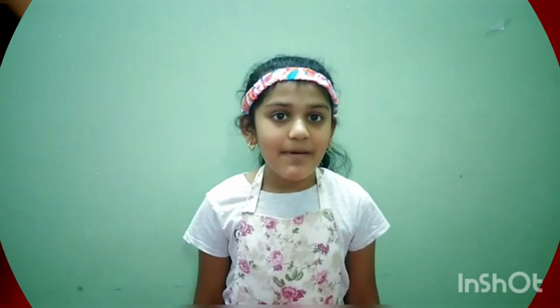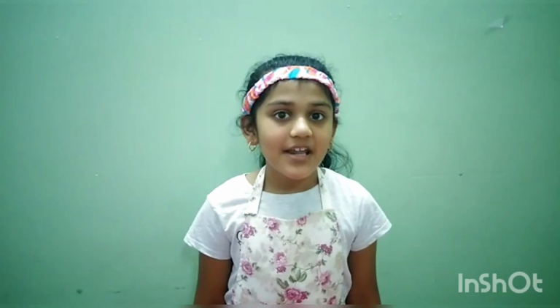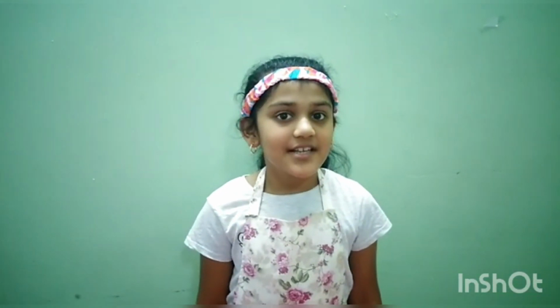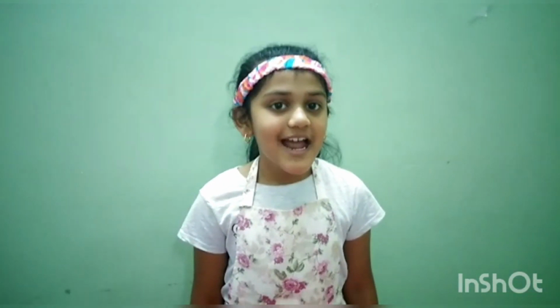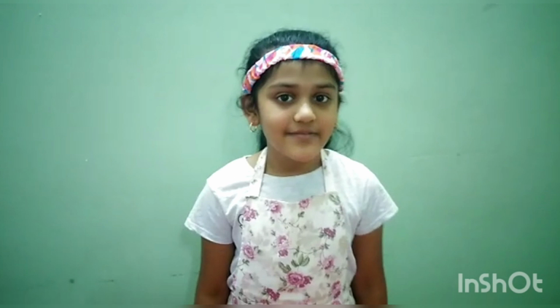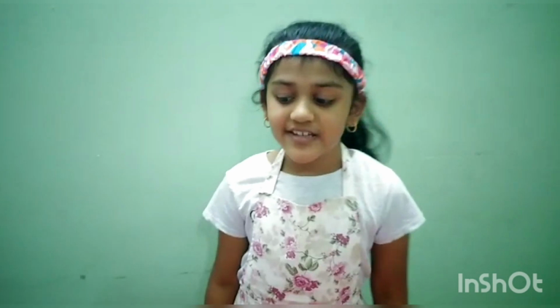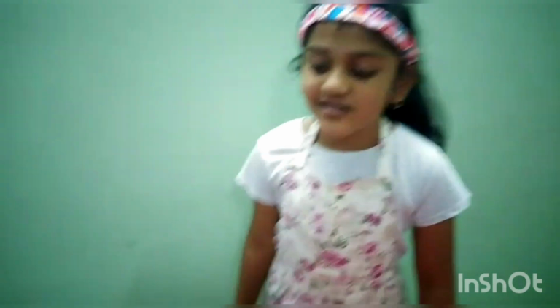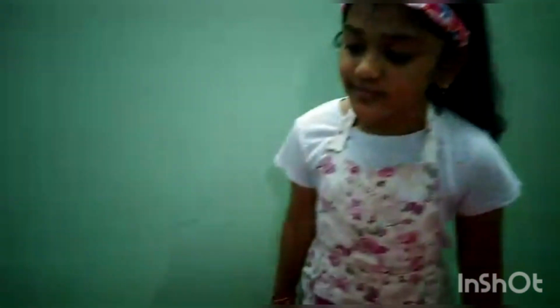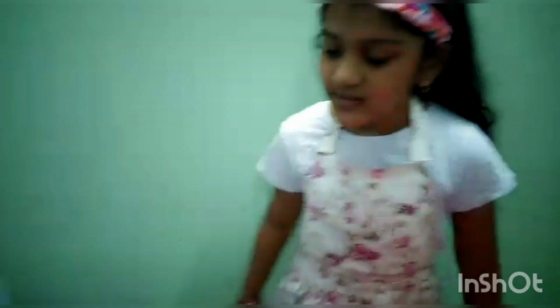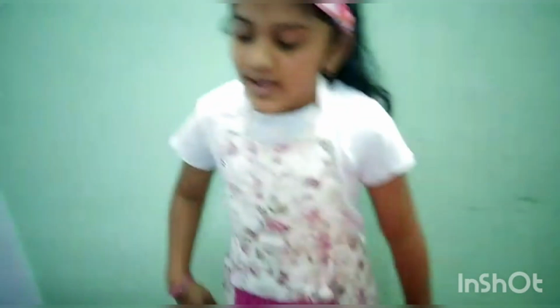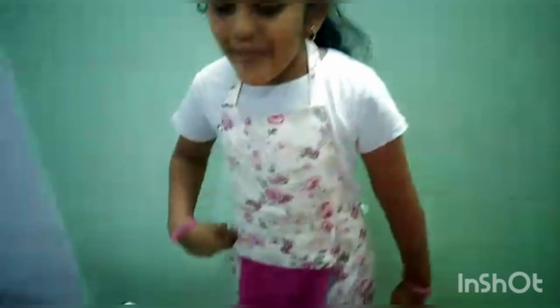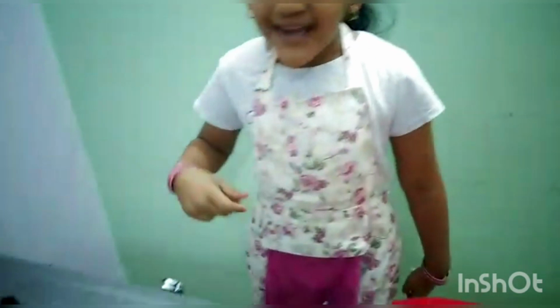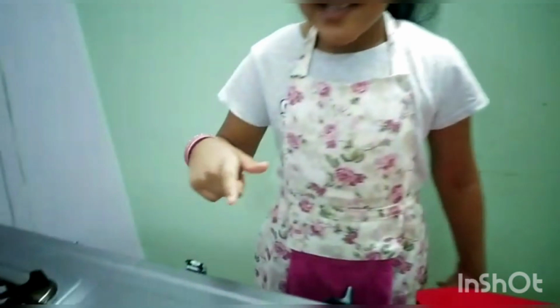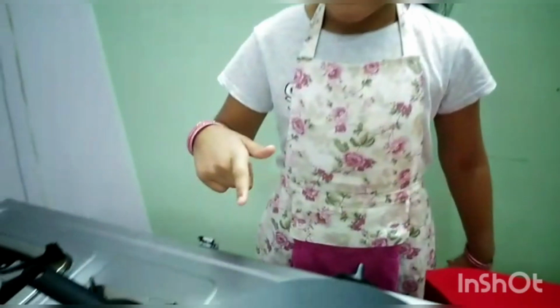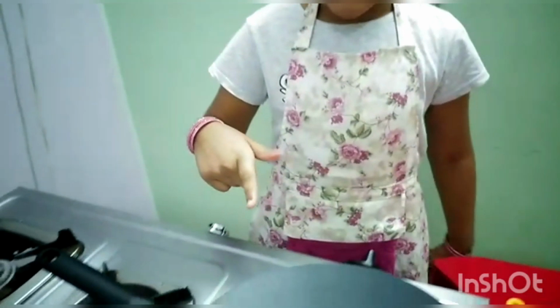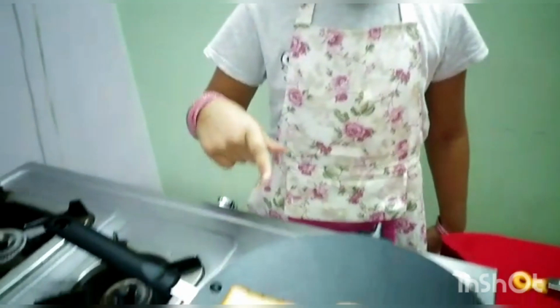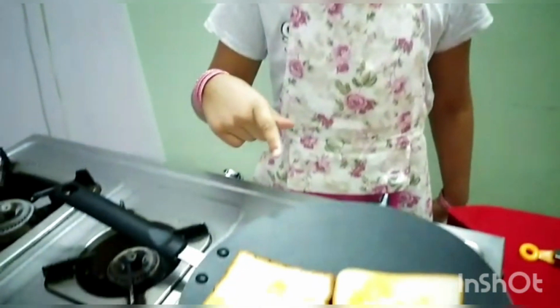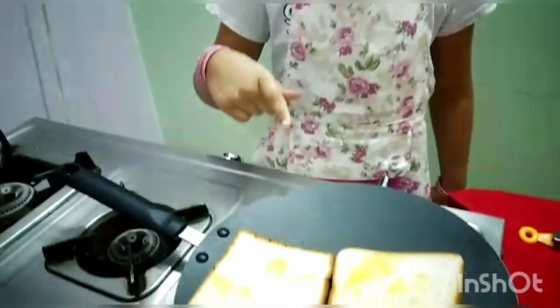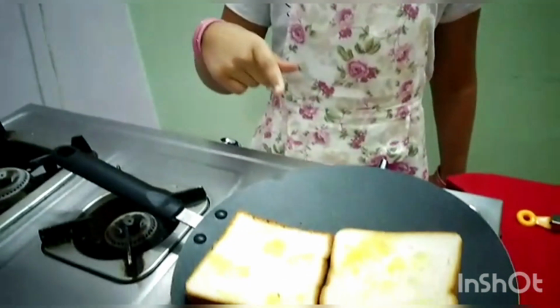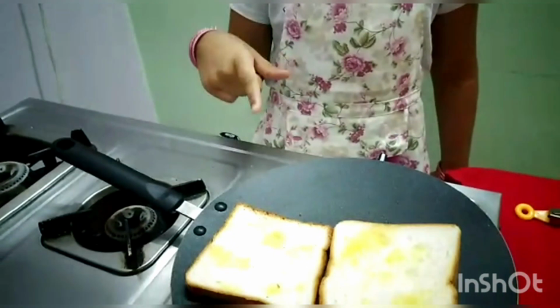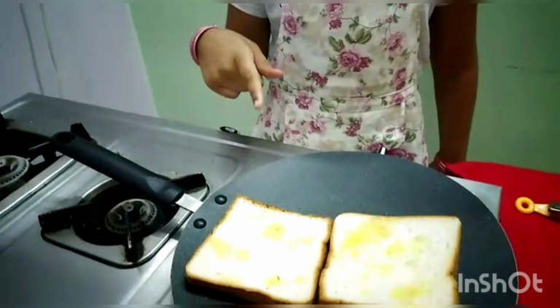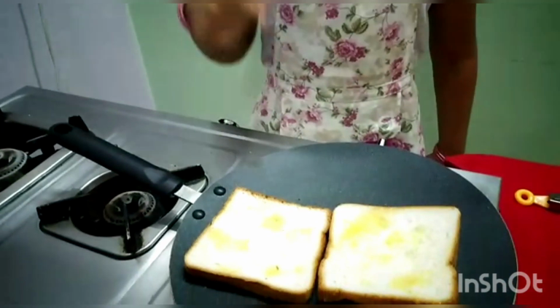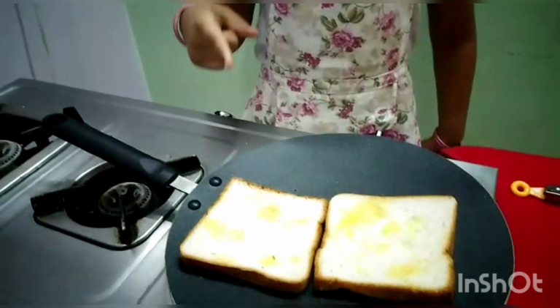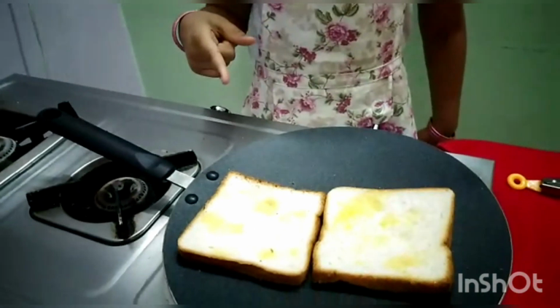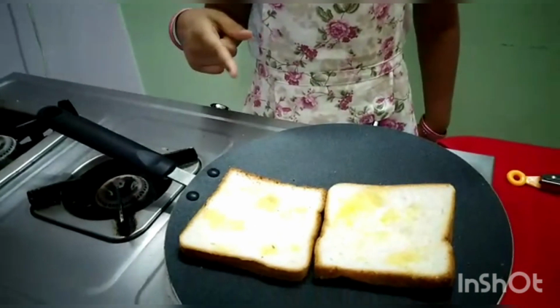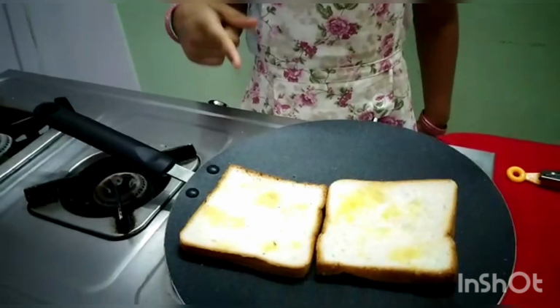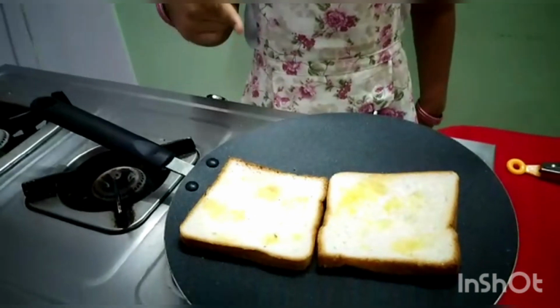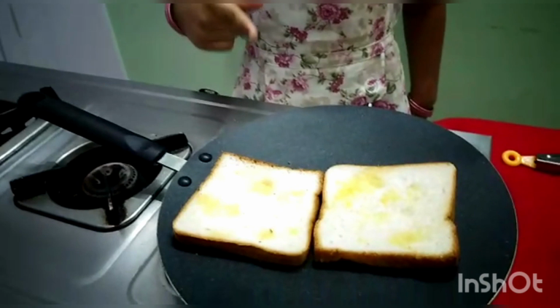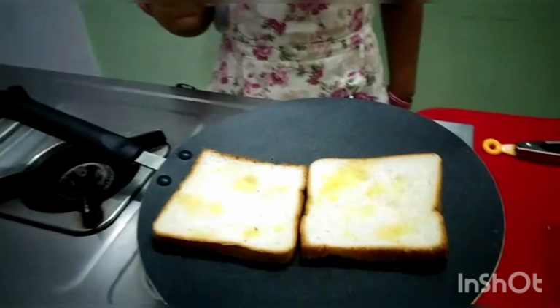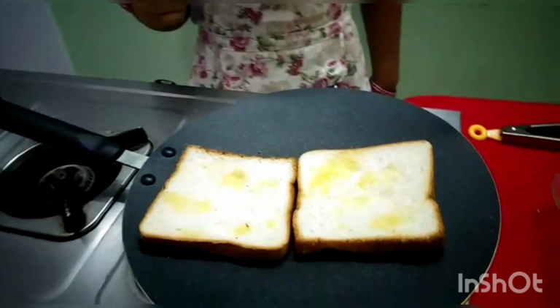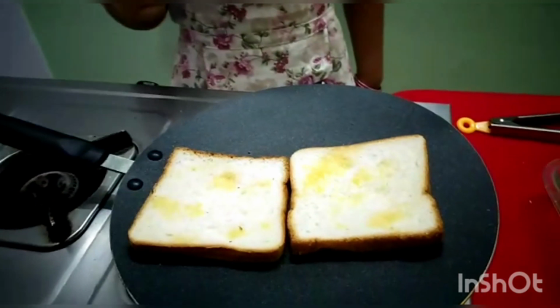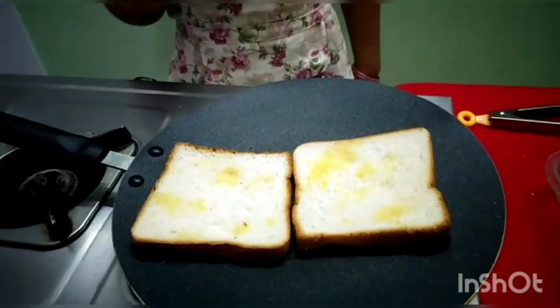Now prepare the sandwich. The pan is heated. Apply the ghee and roast the bread until it's golden brown.